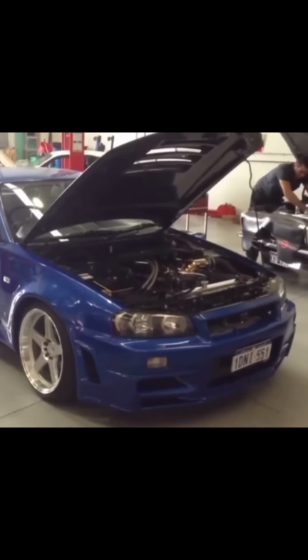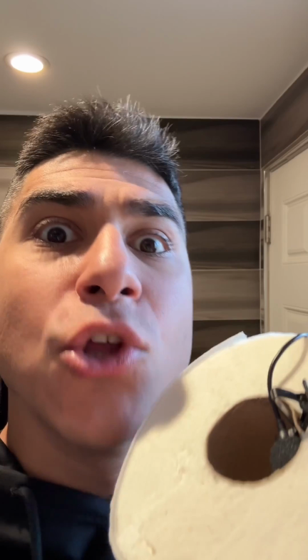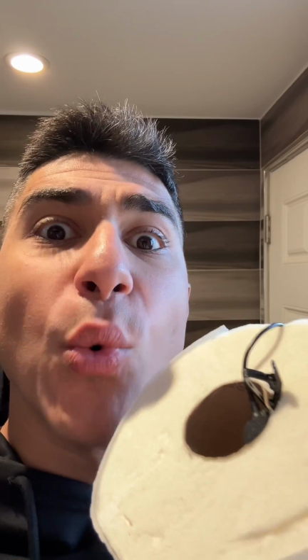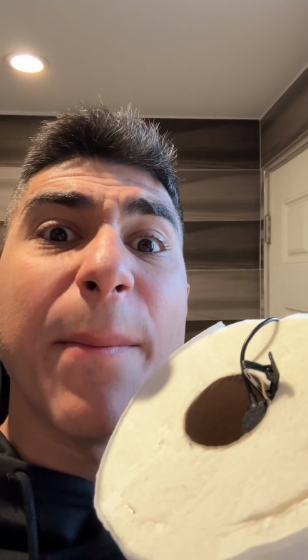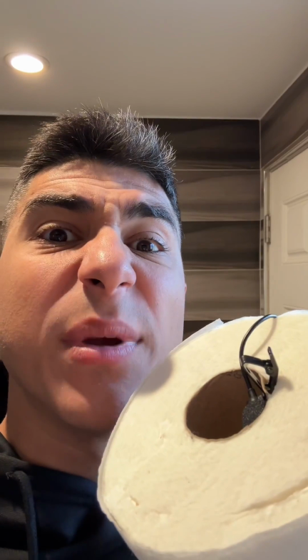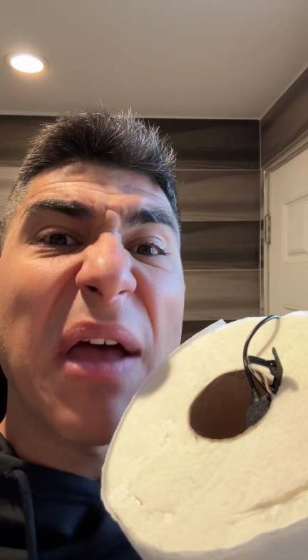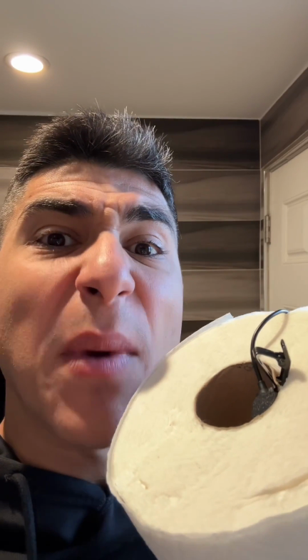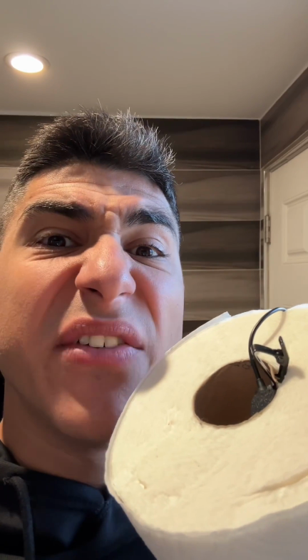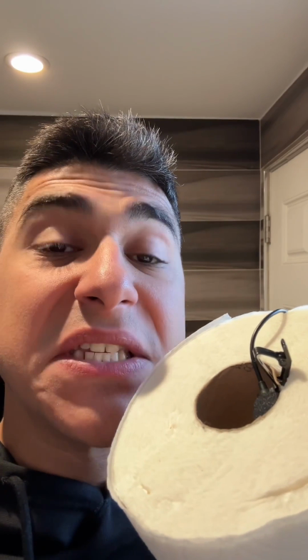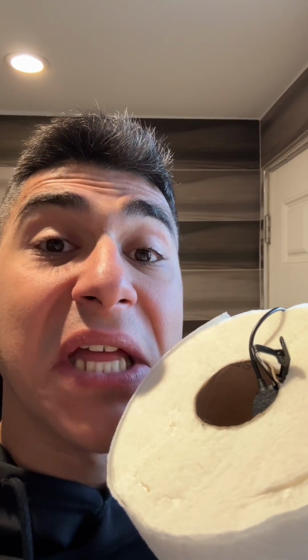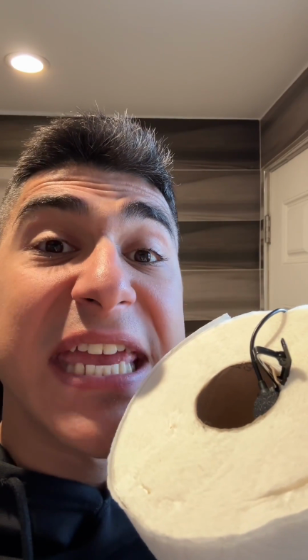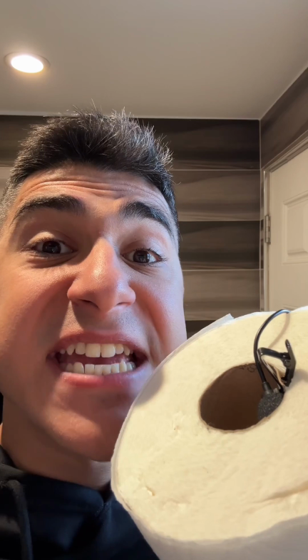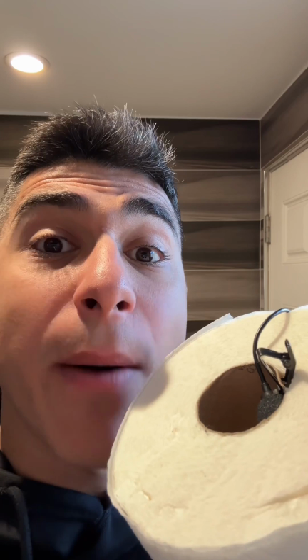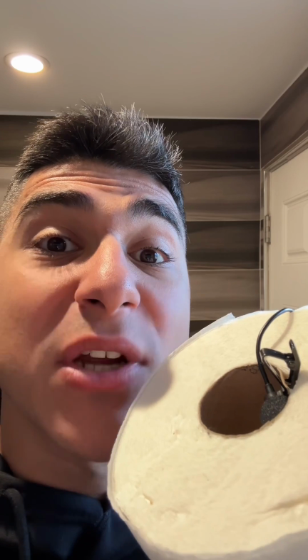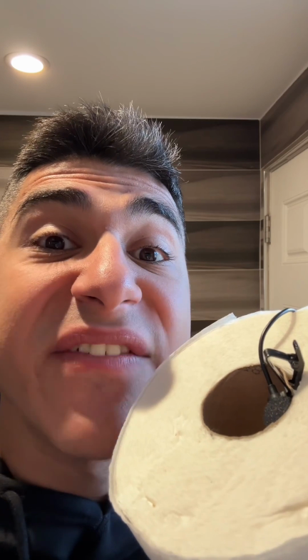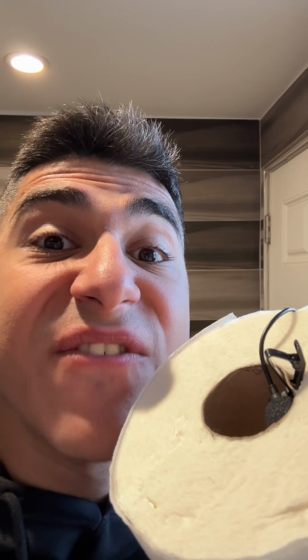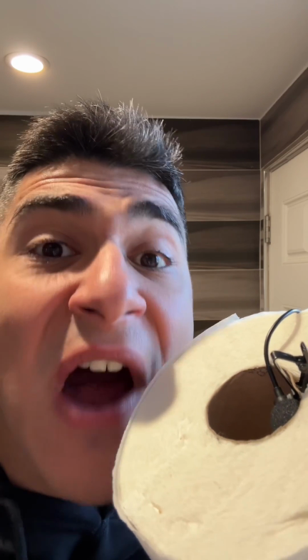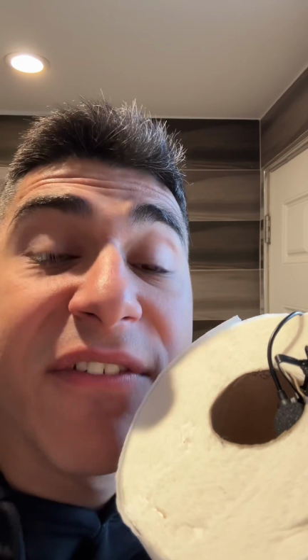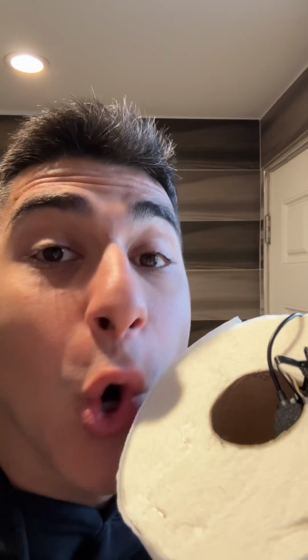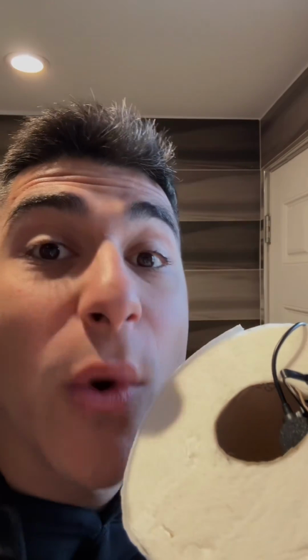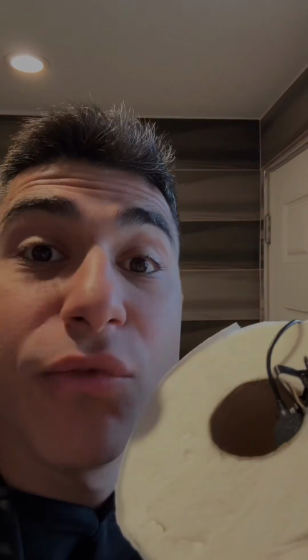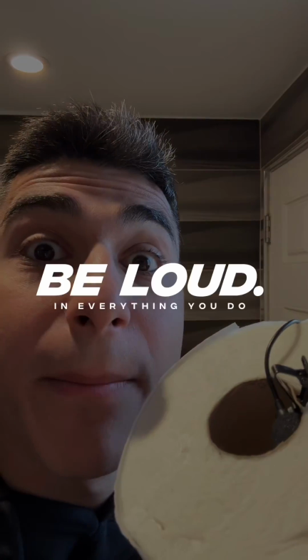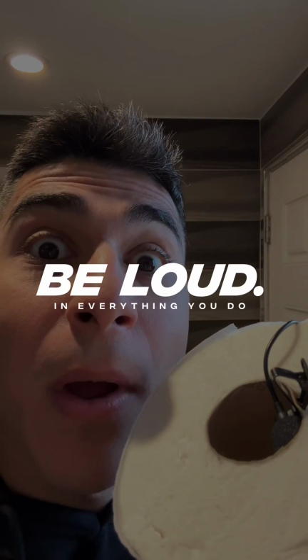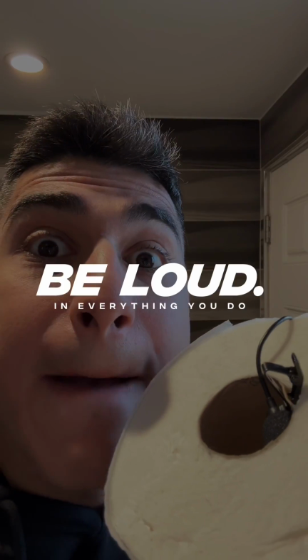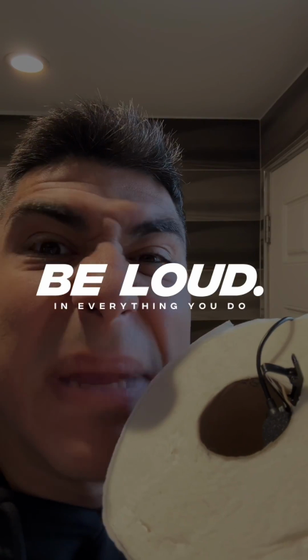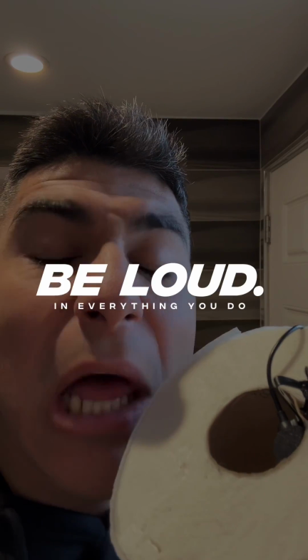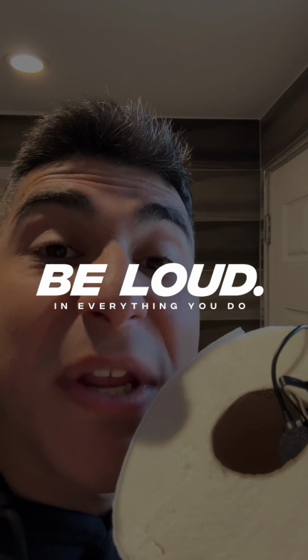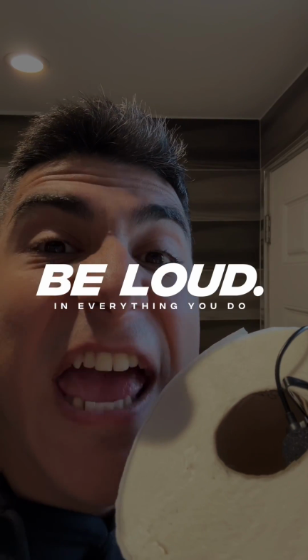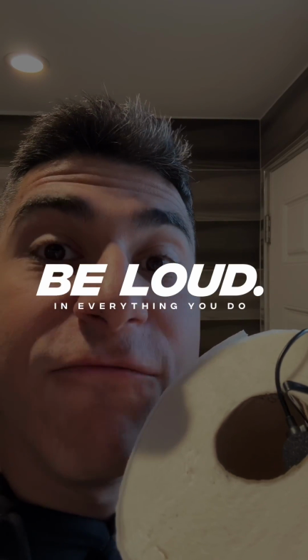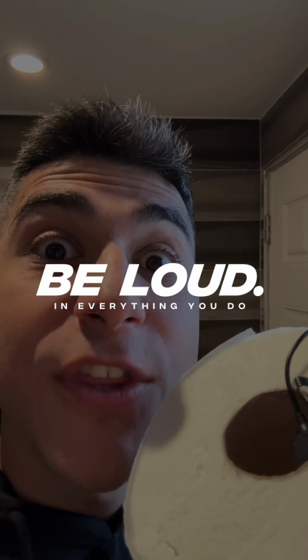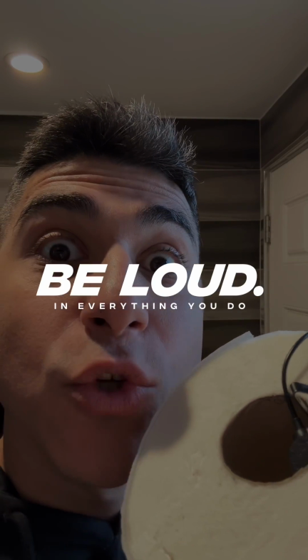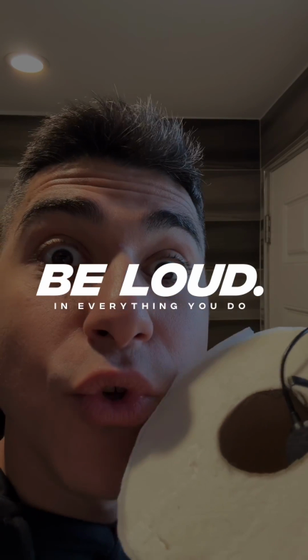2 AM public bathroom activities until I get kicked out, part 75. And always remember: be loud in everything you do.